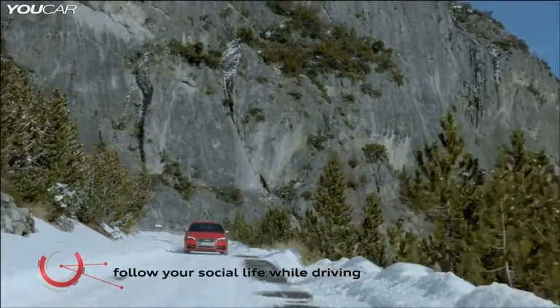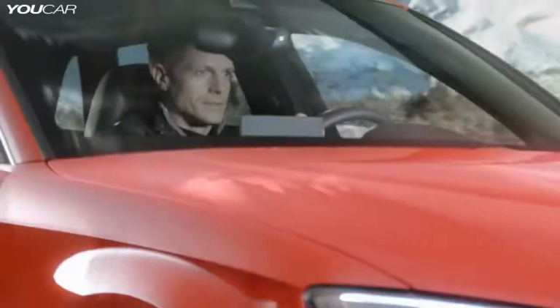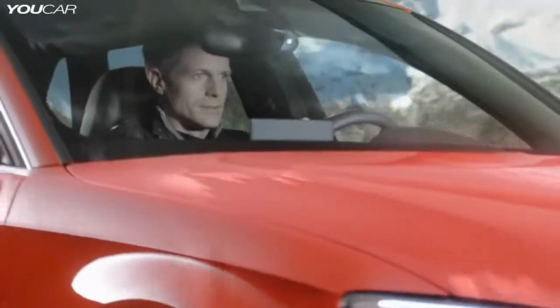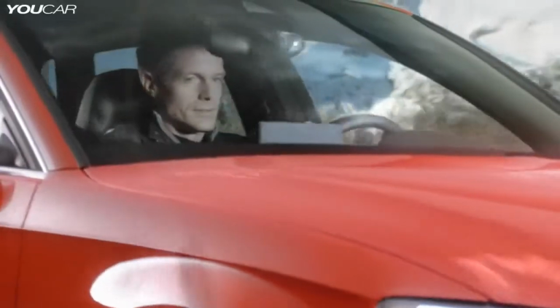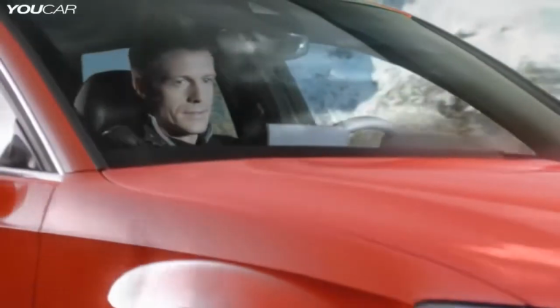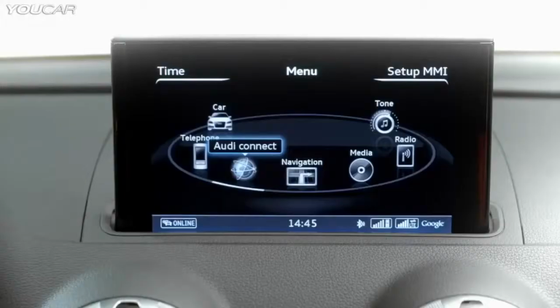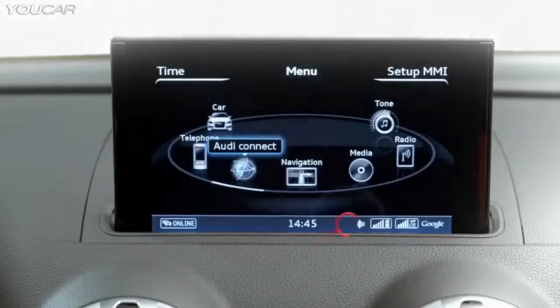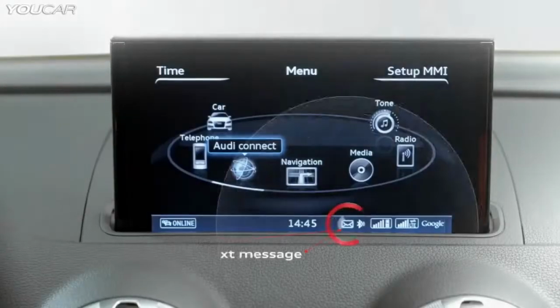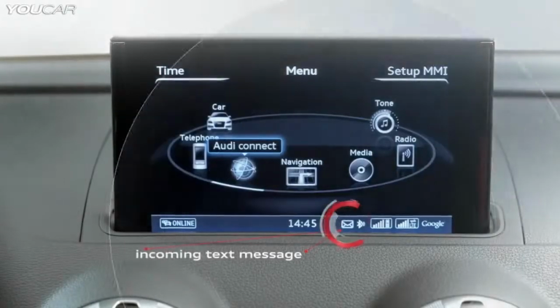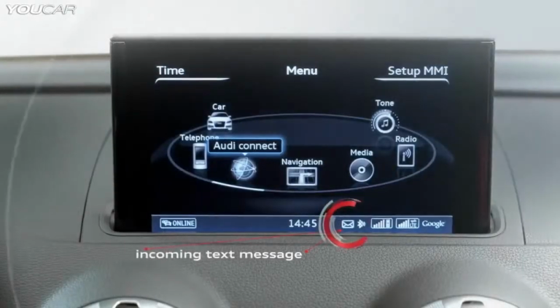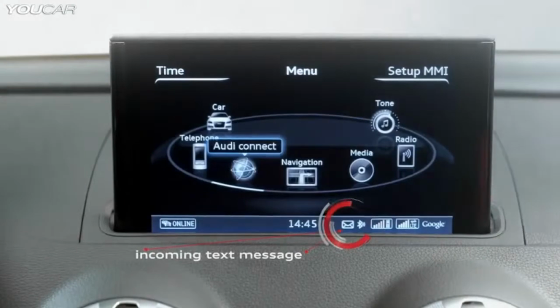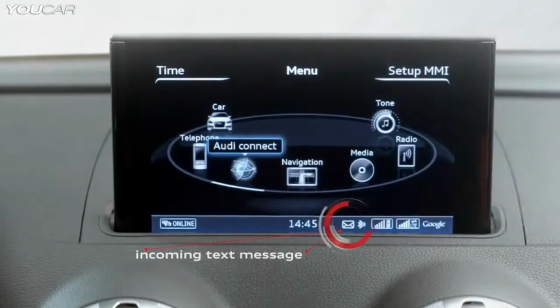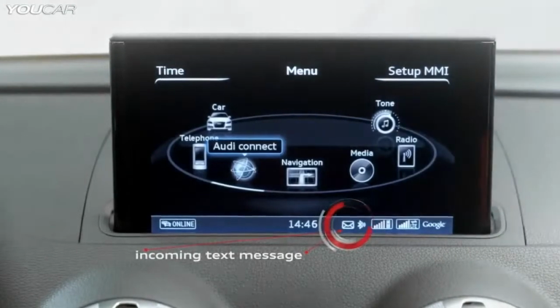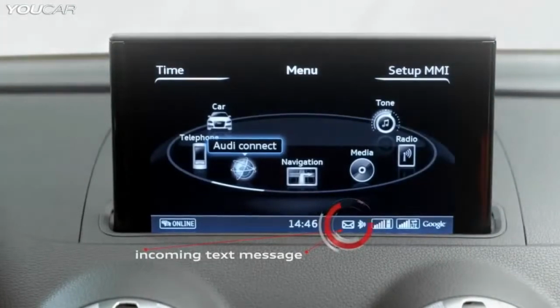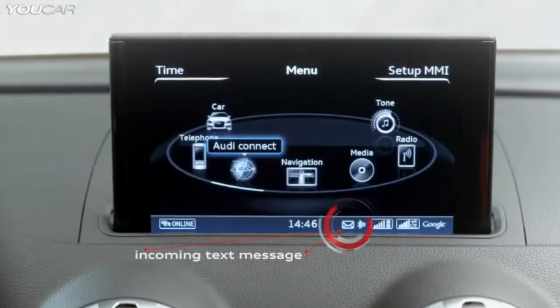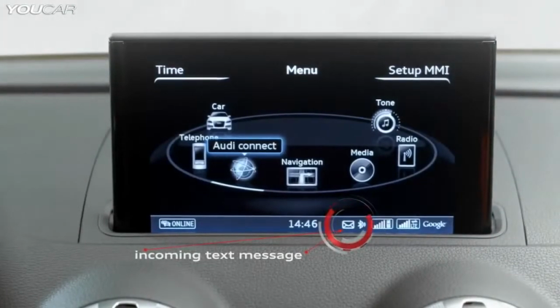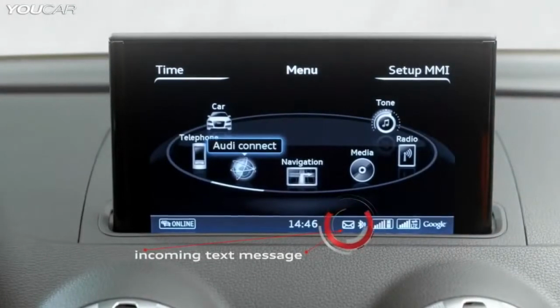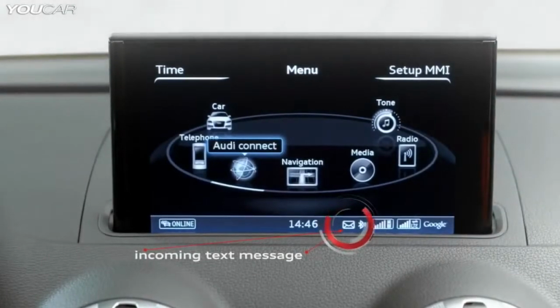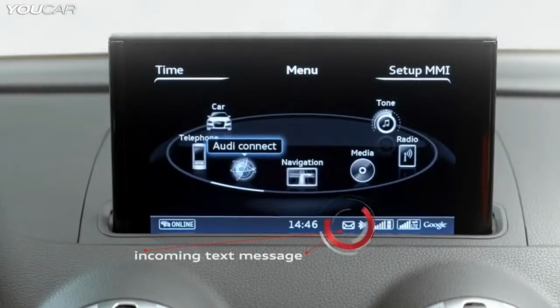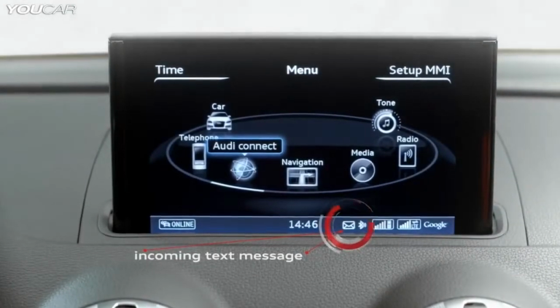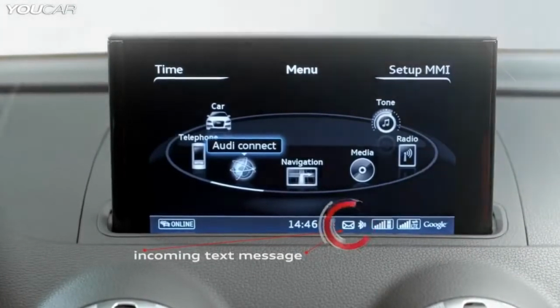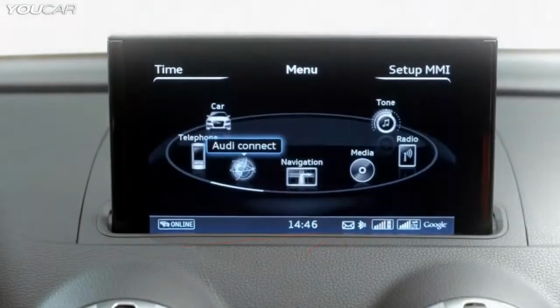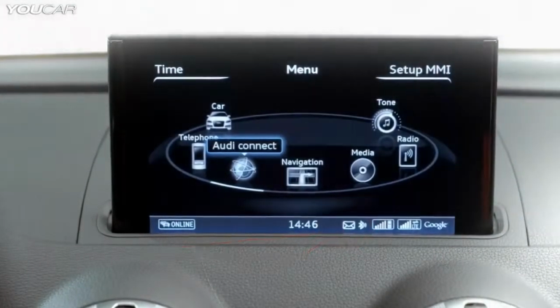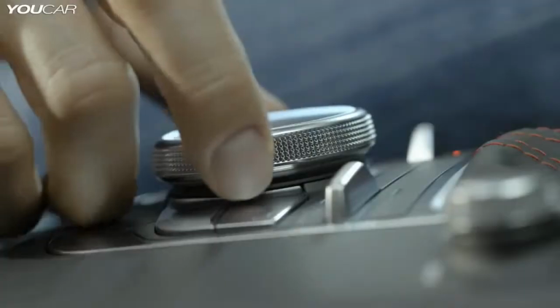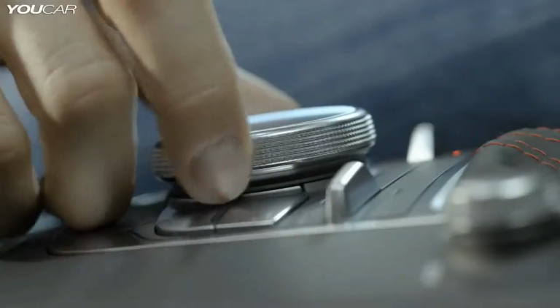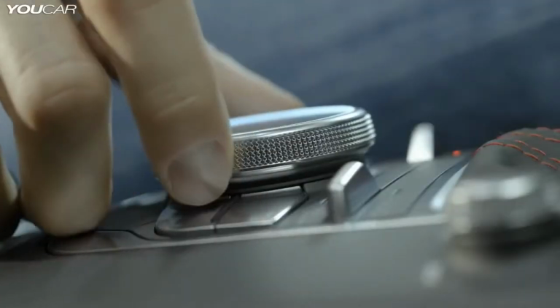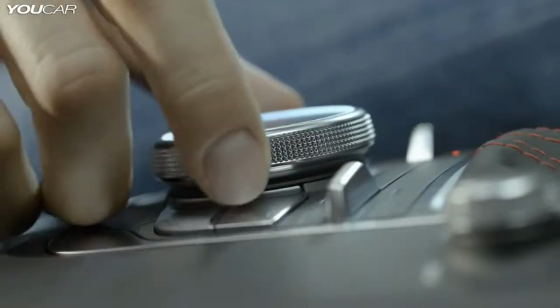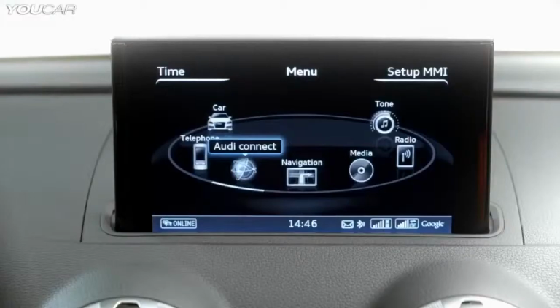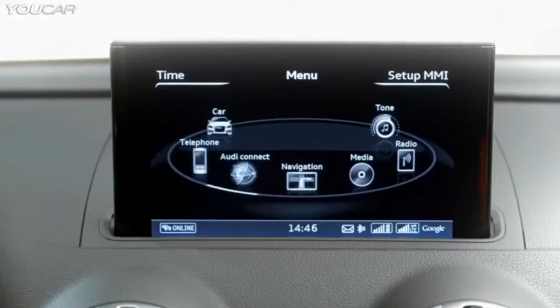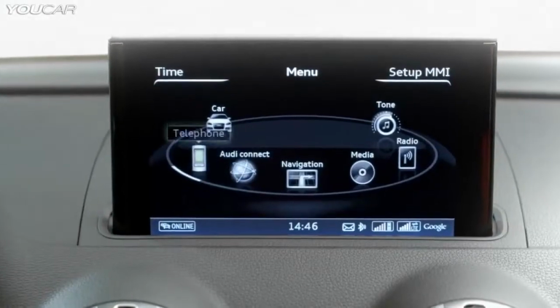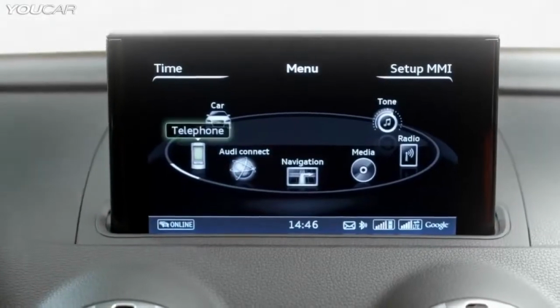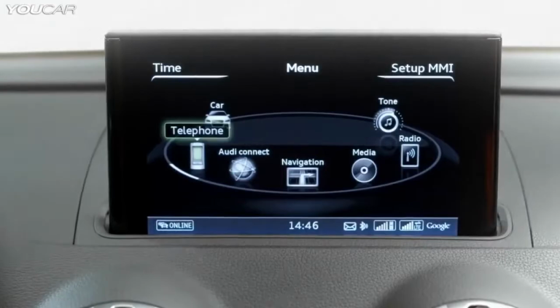With Audi Connect, you can follow your social life while driving. If you receive a text message, the system can read it aloud.